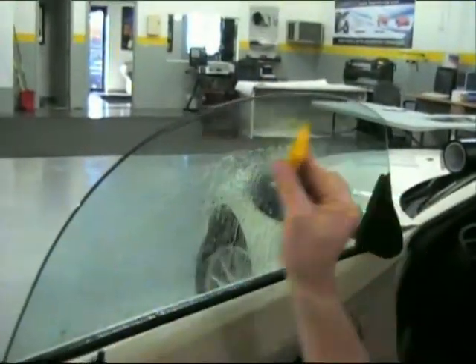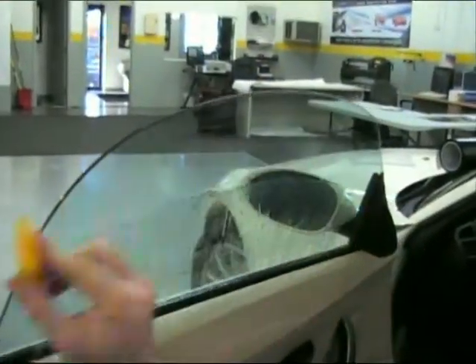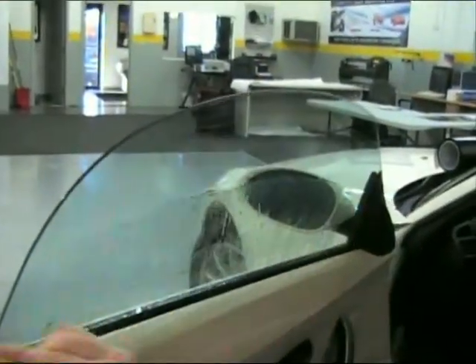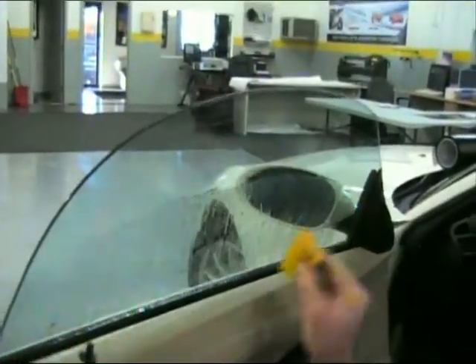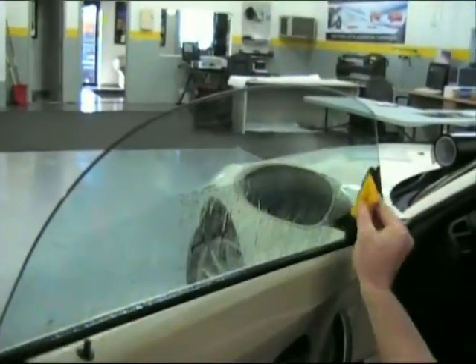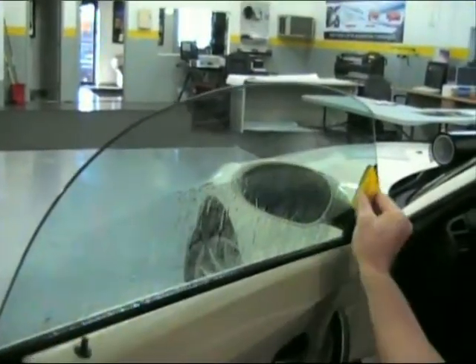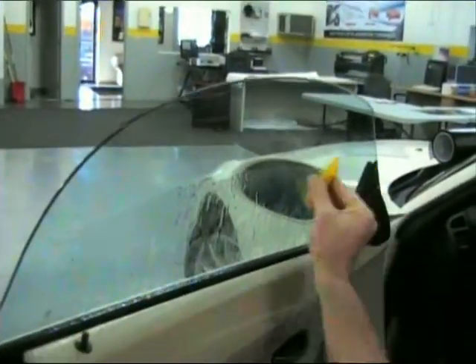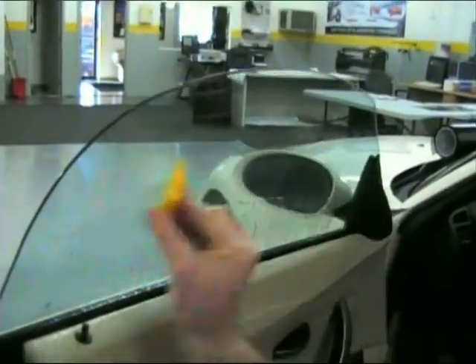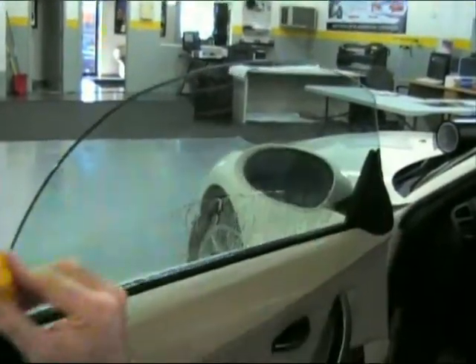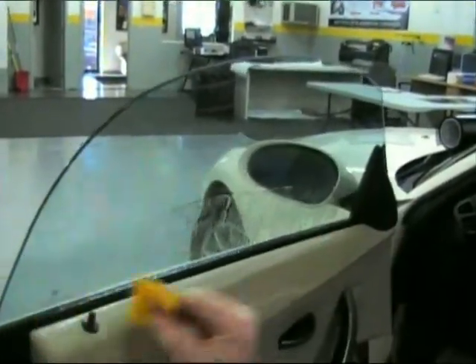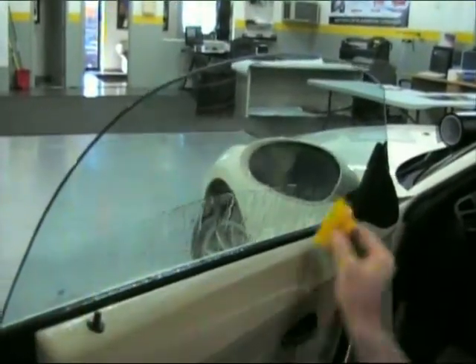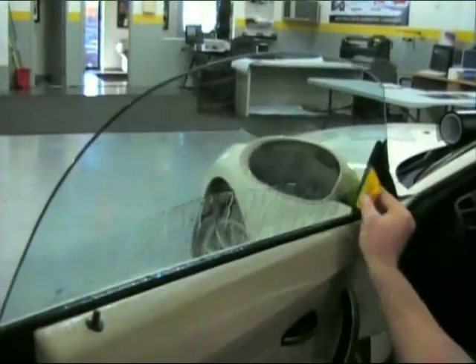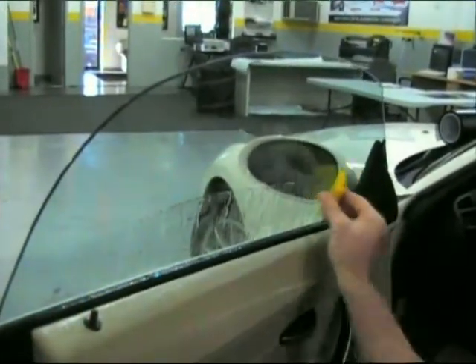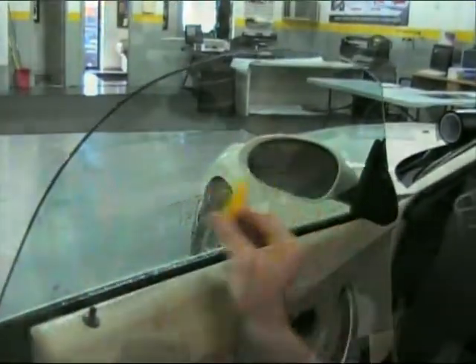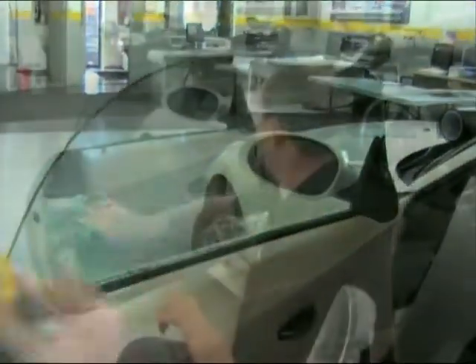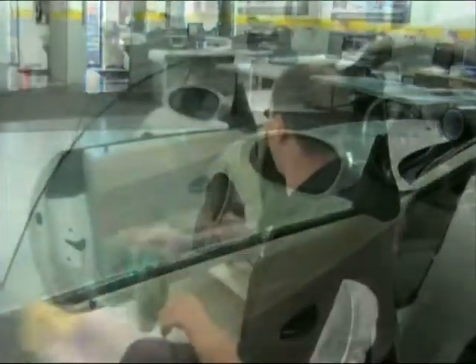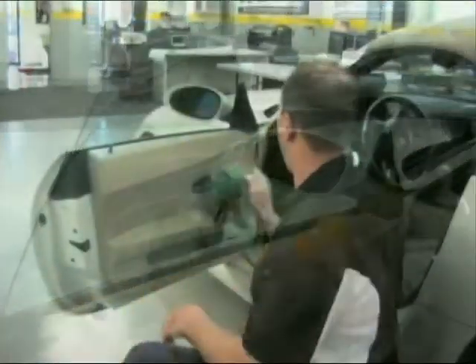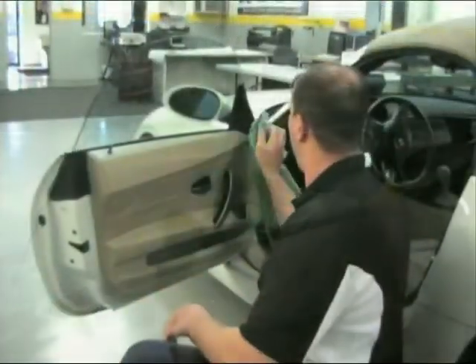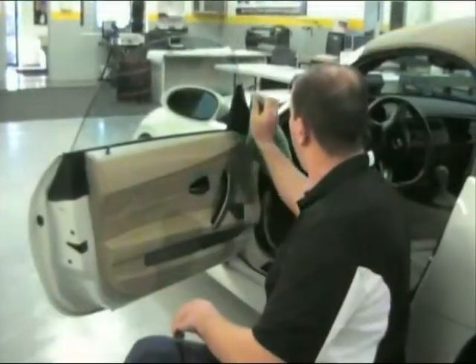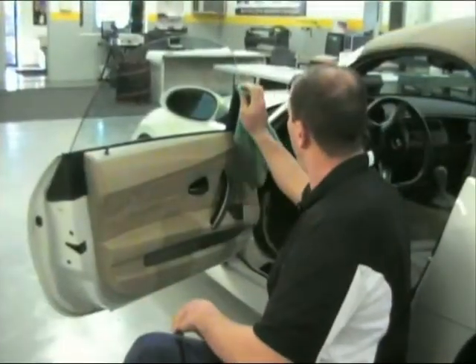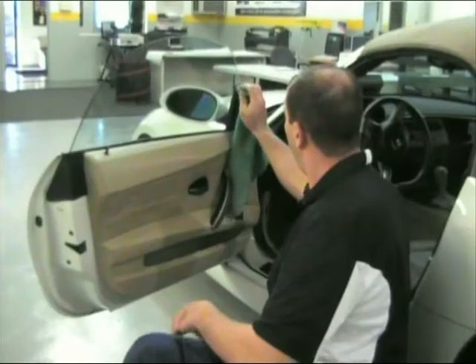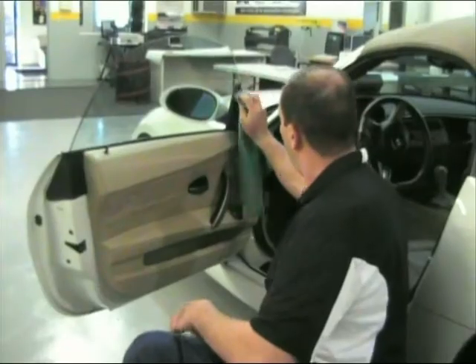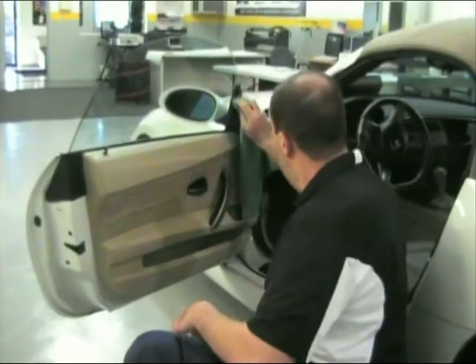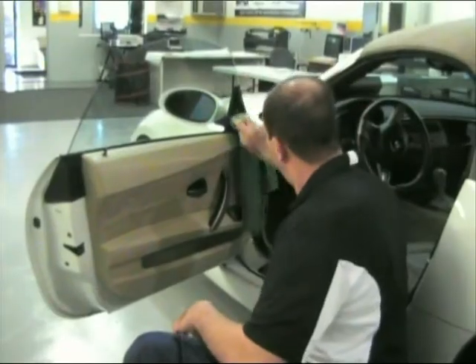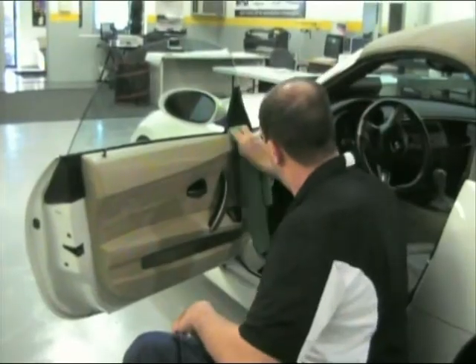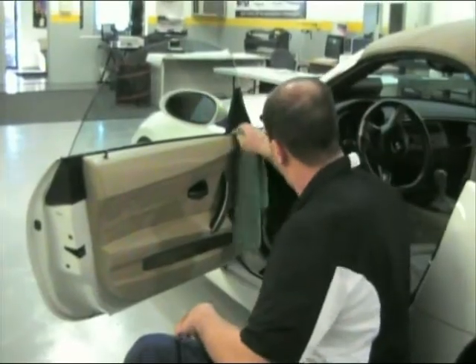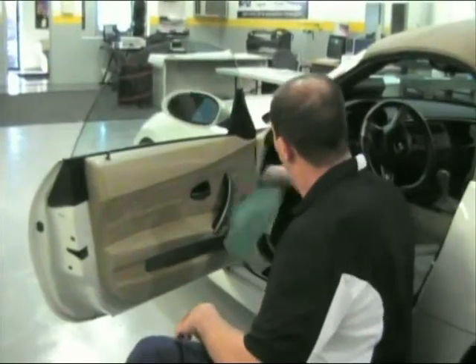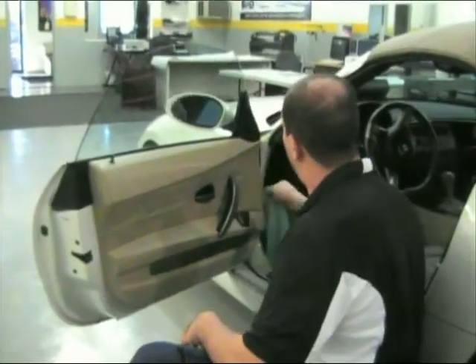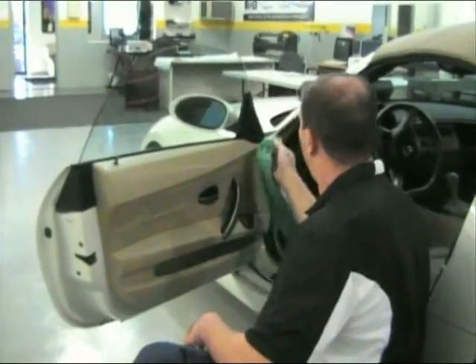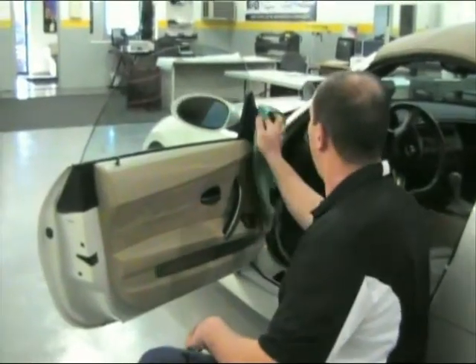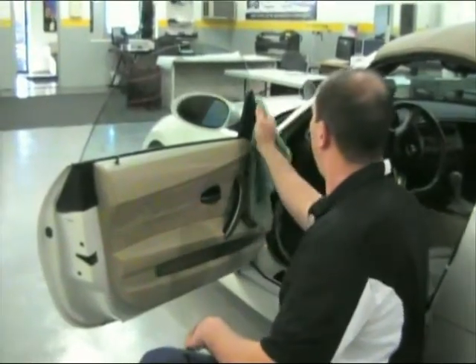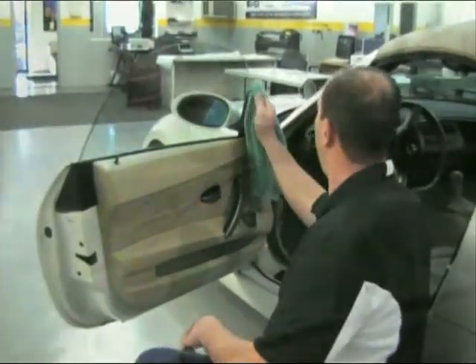Squeegee off the water and also make sure to wipe off the door panel that may have gotten wet during this process.